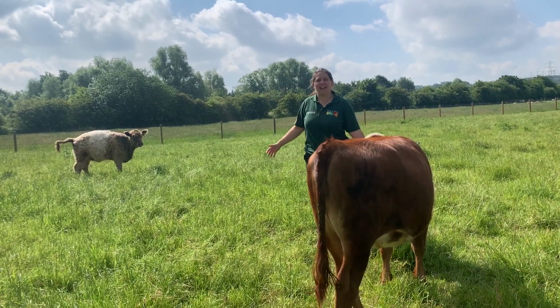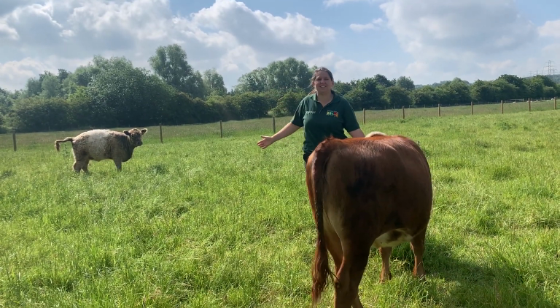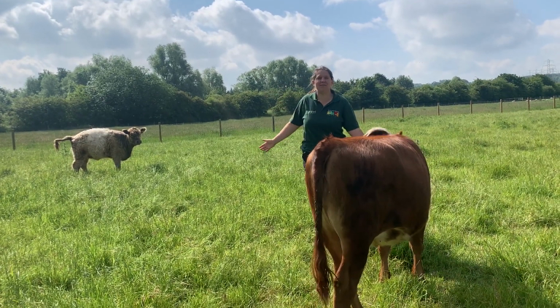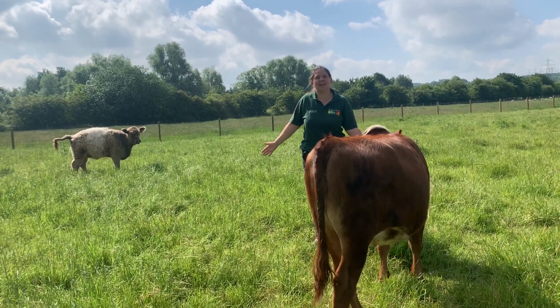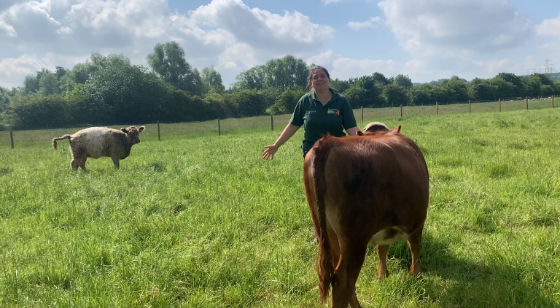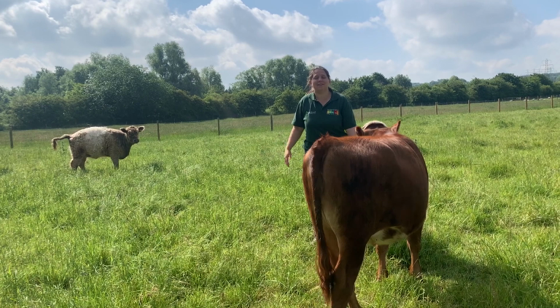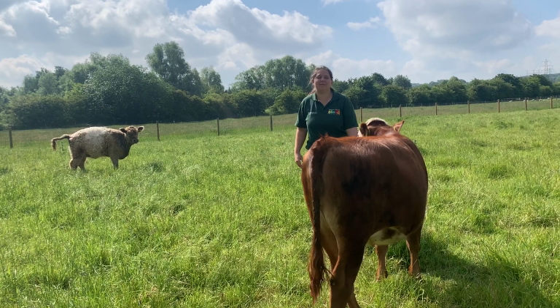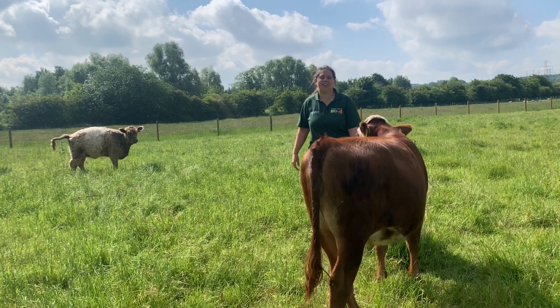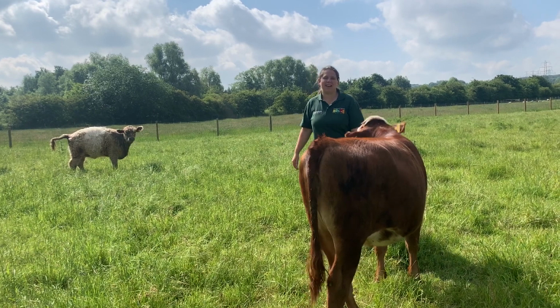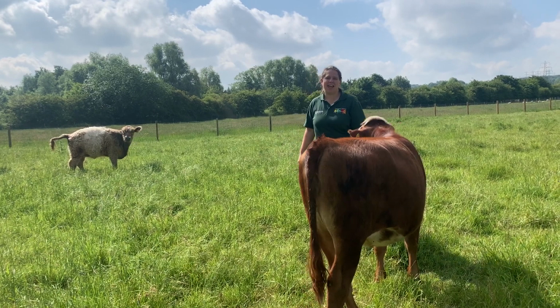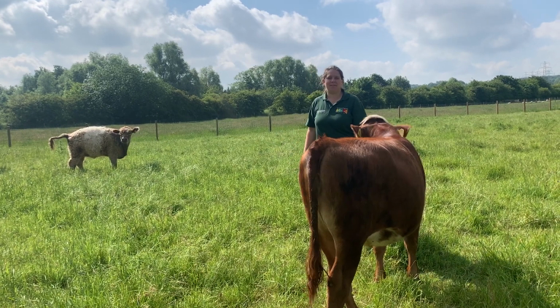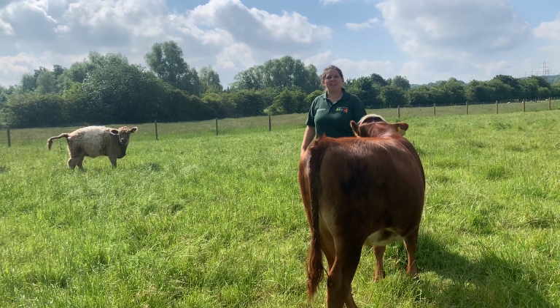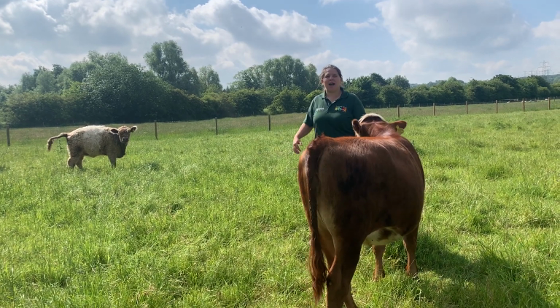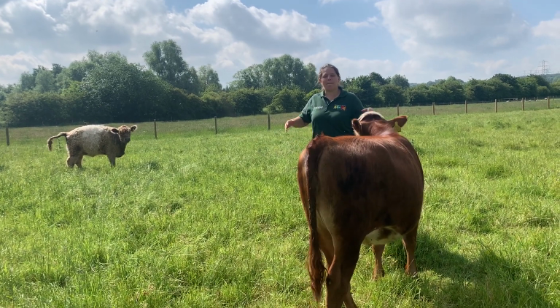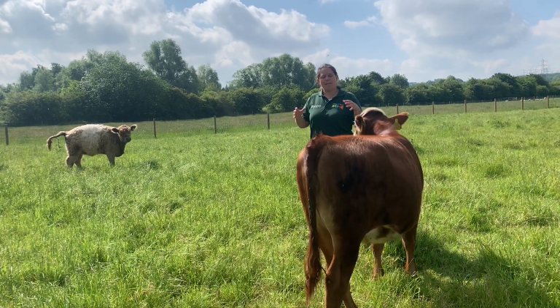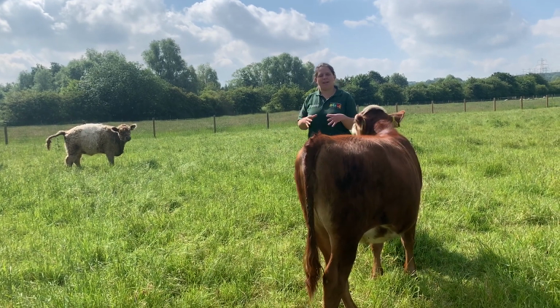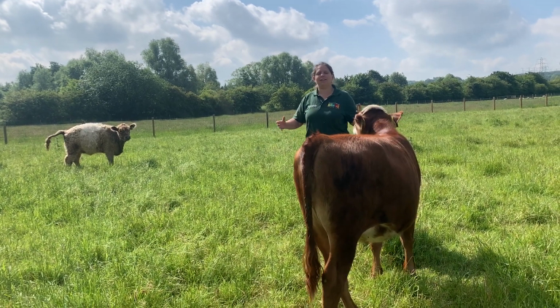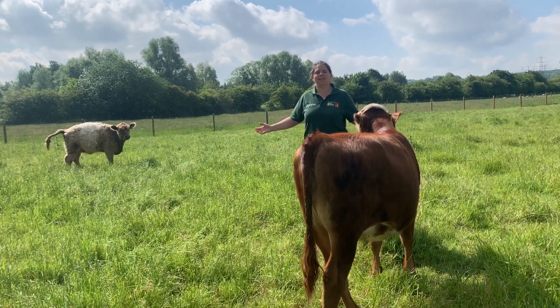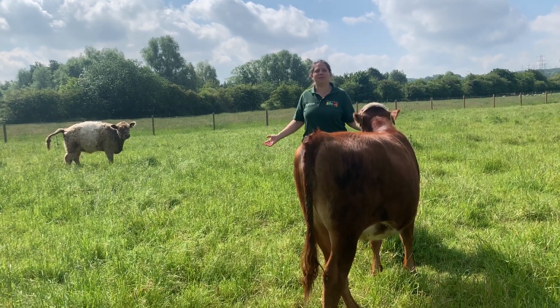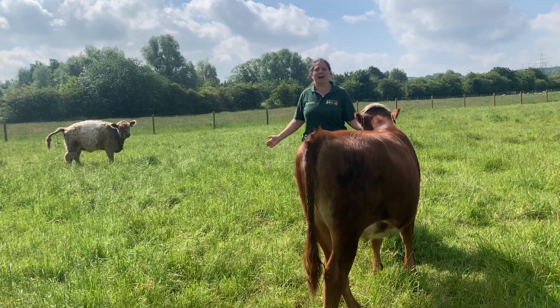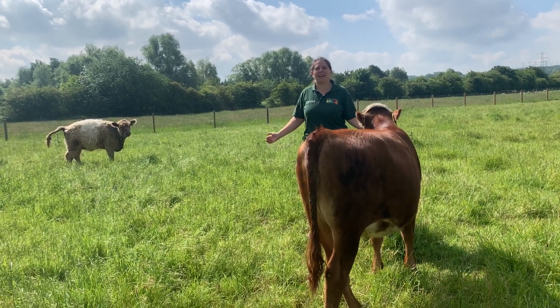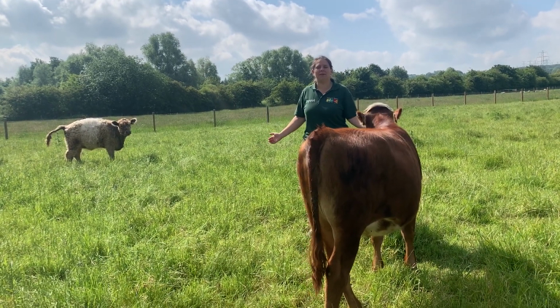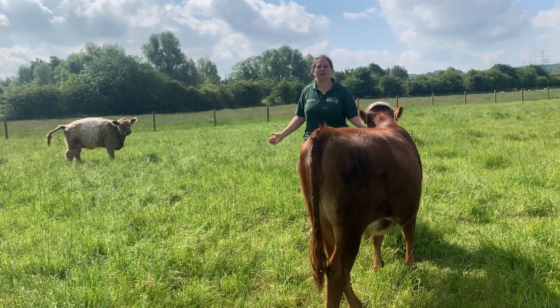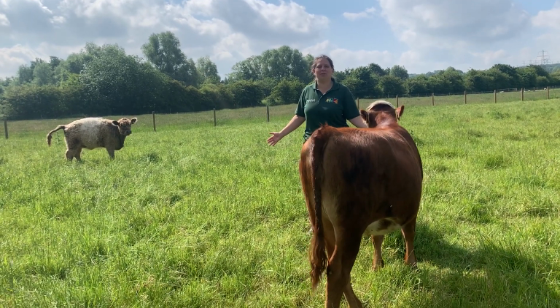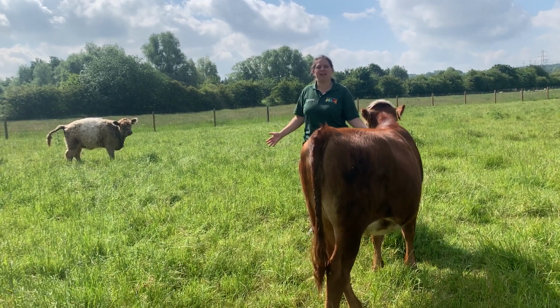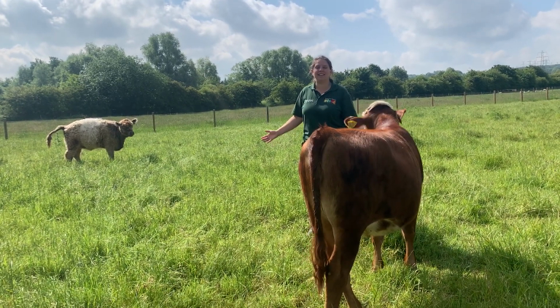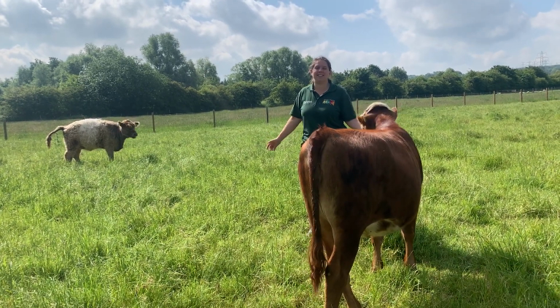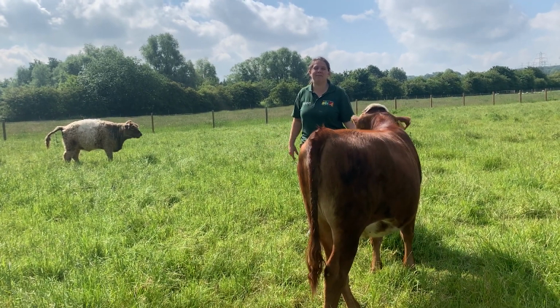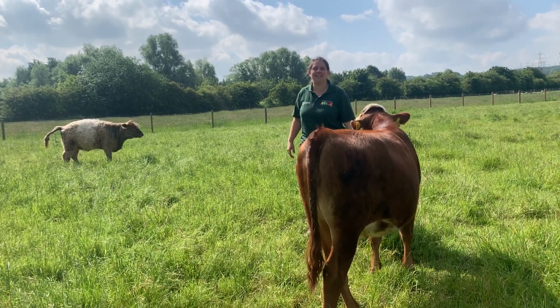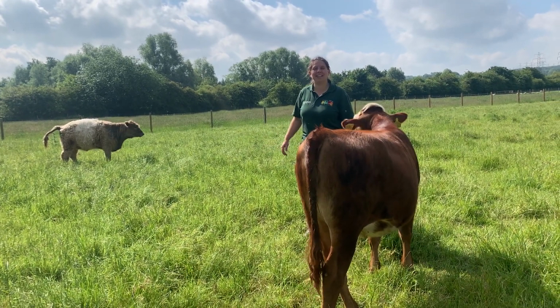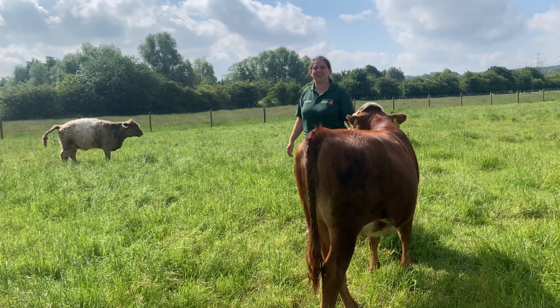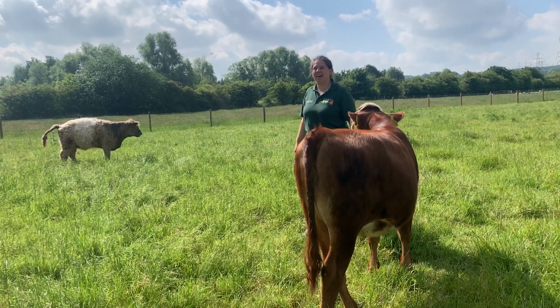That's what gives them their name. That belt is why we call them Belties — the Belted Galloway.